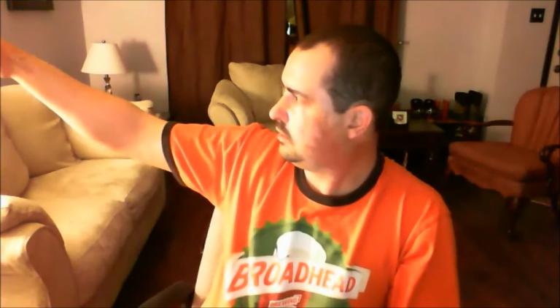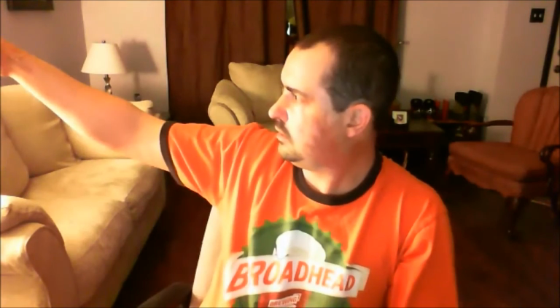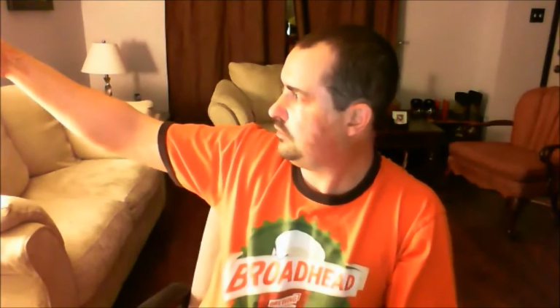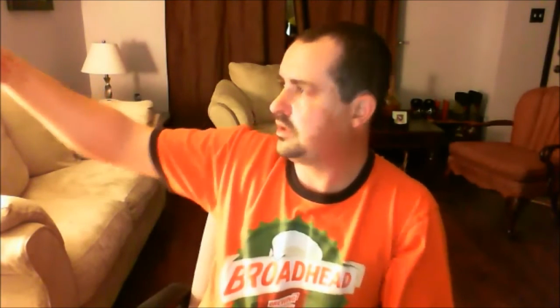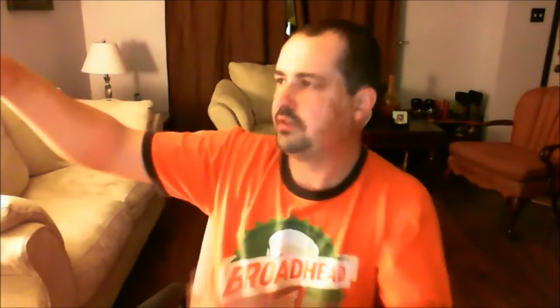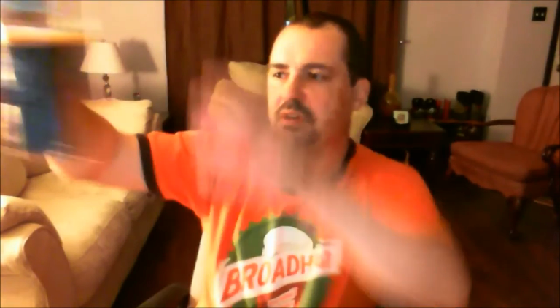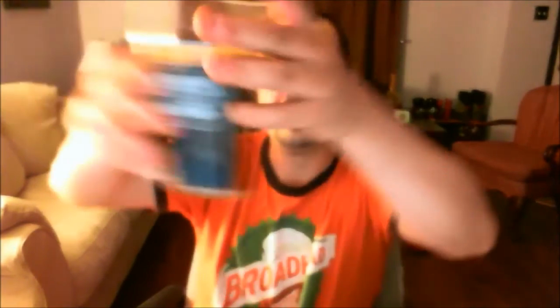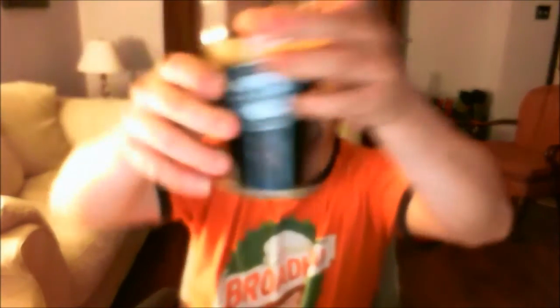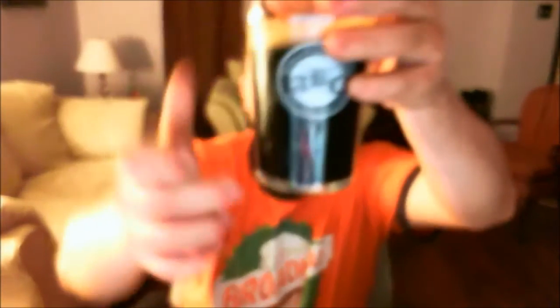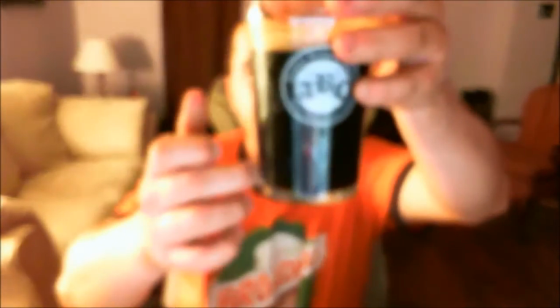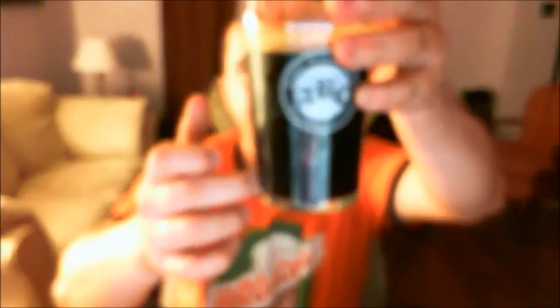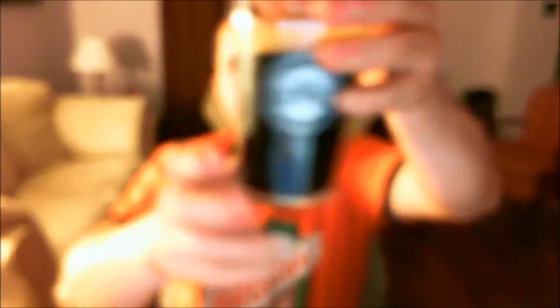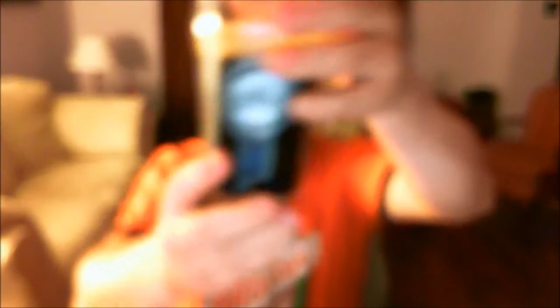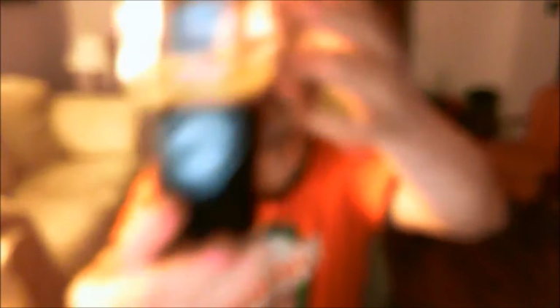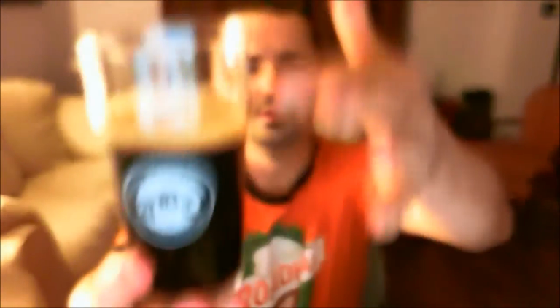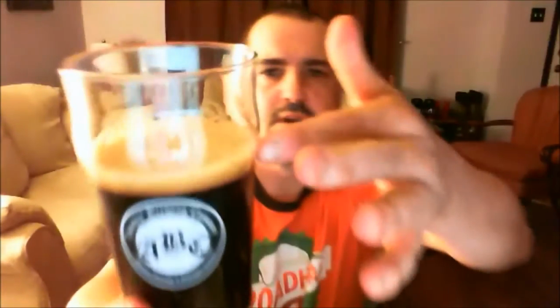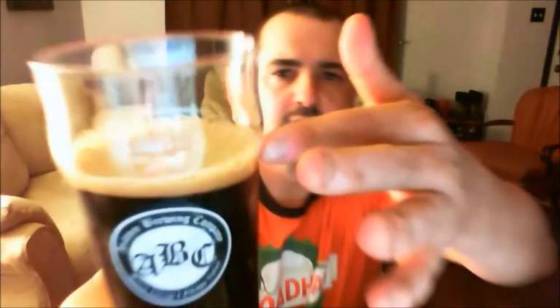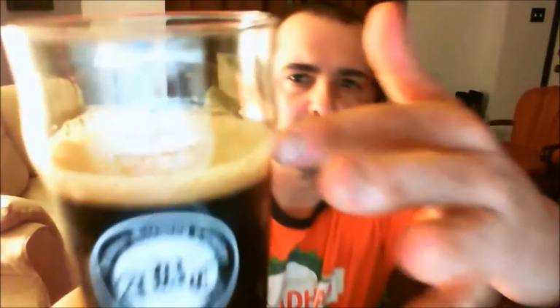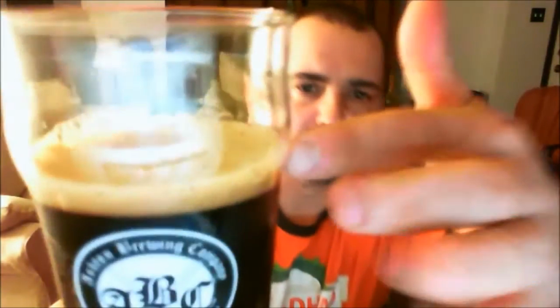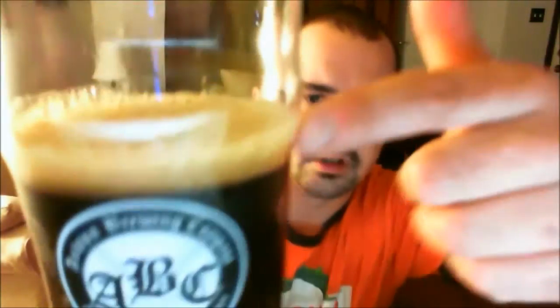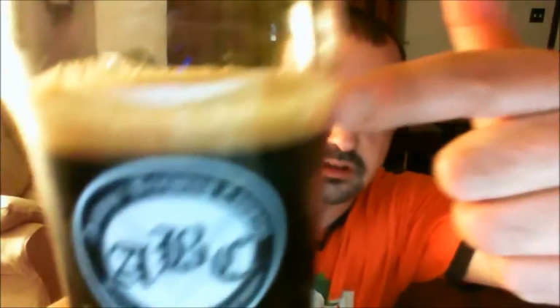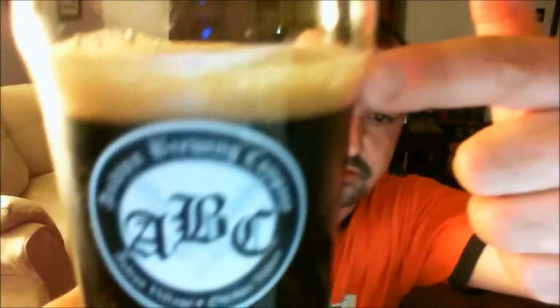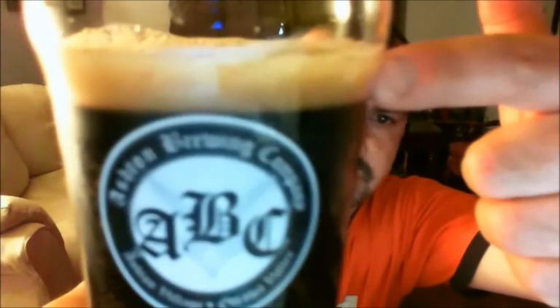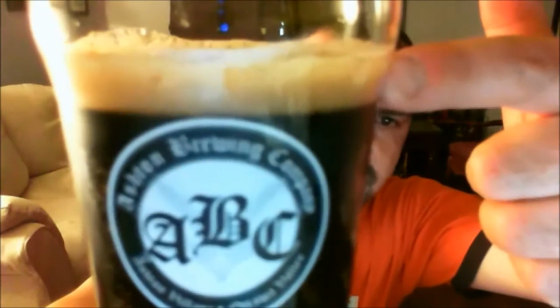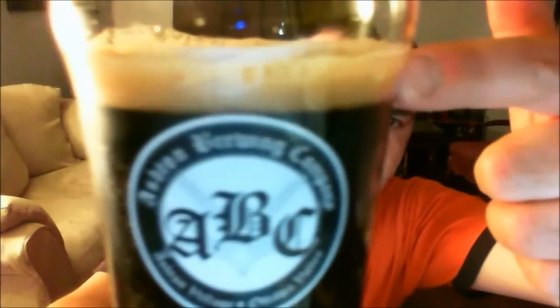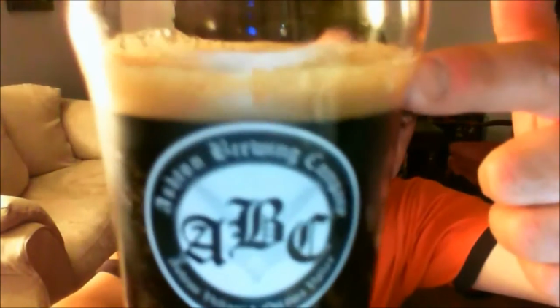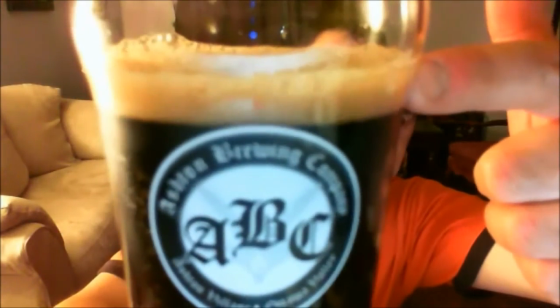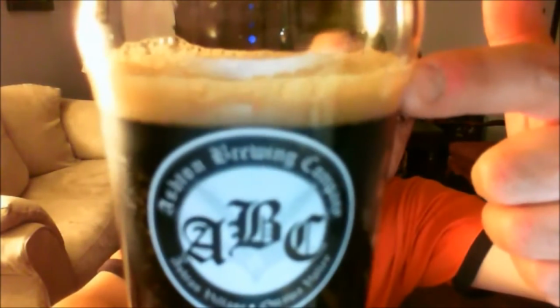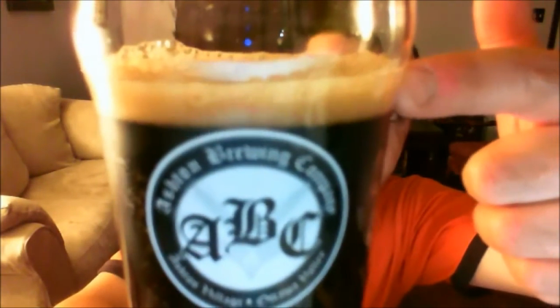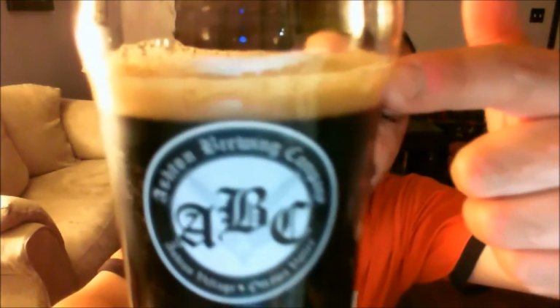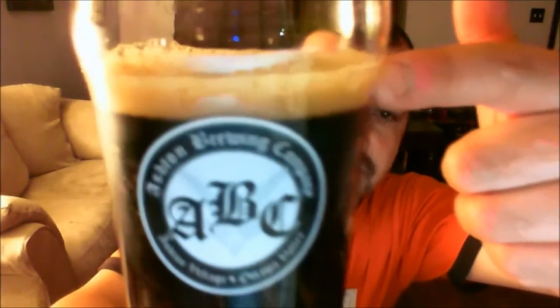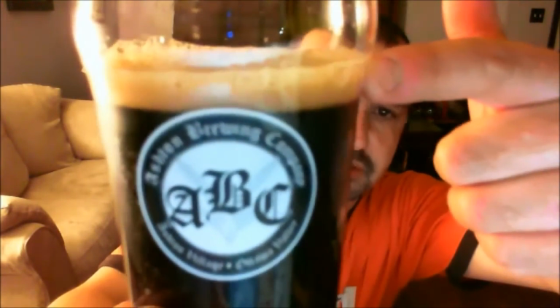A very, very faint bit of red at the bottom, got a finger of mocha head, tiny white bubbles.